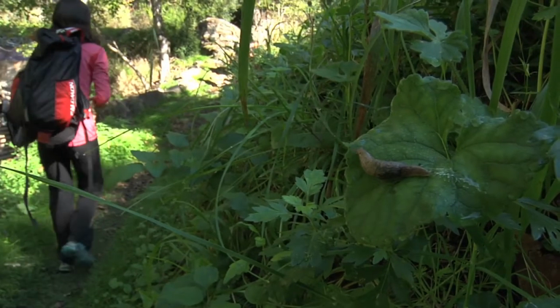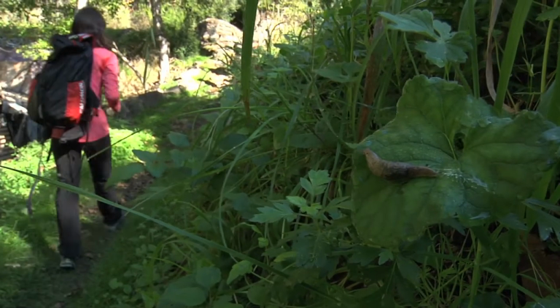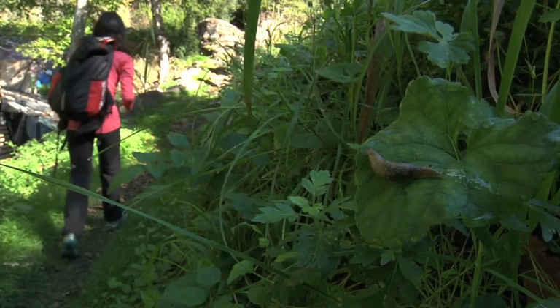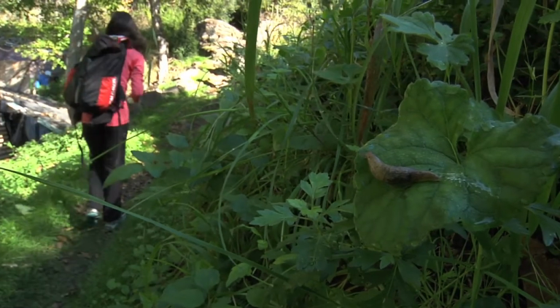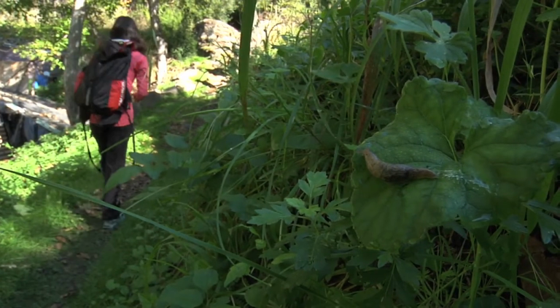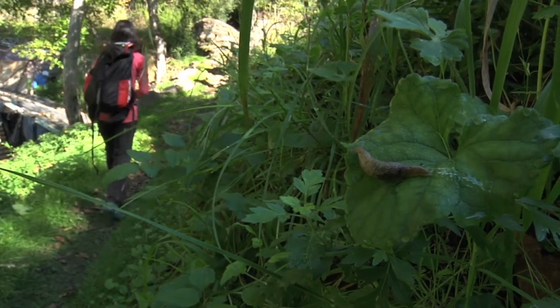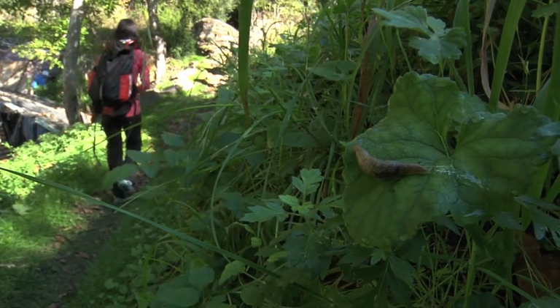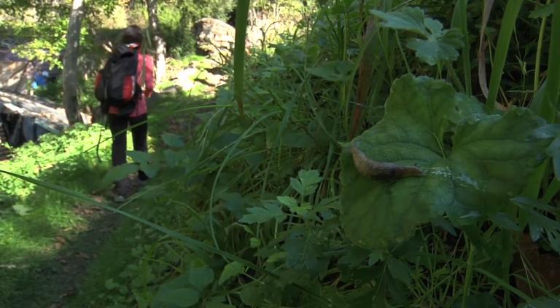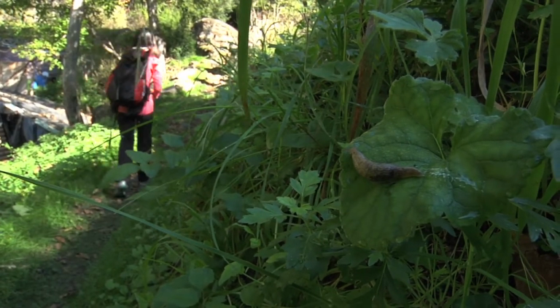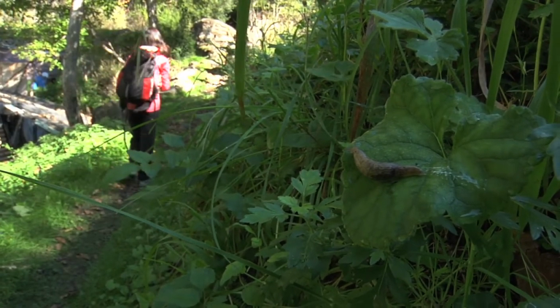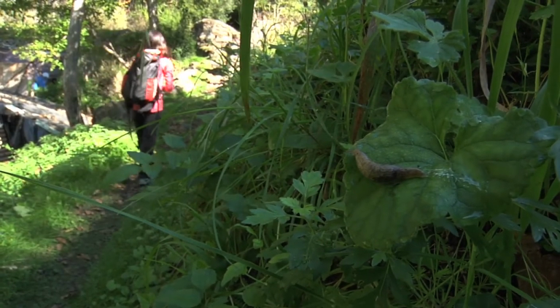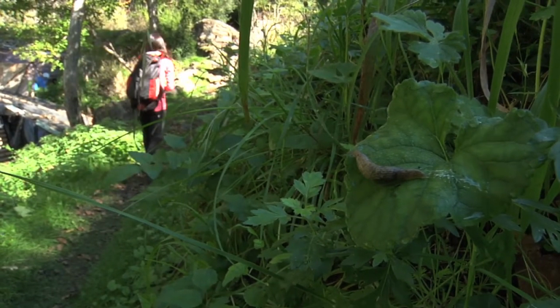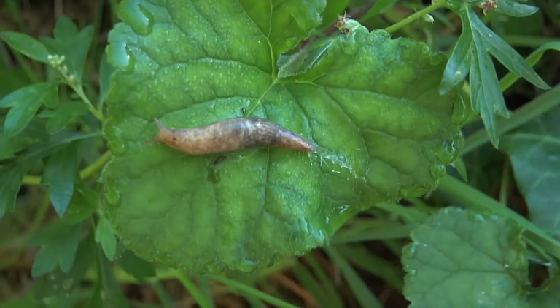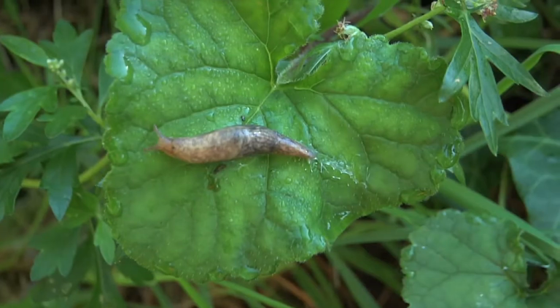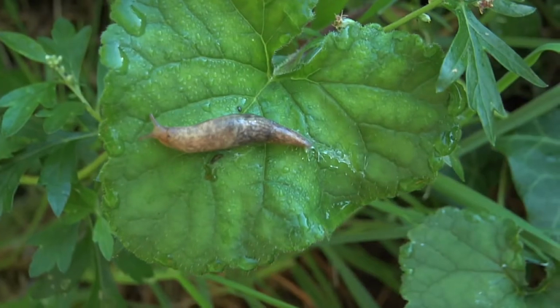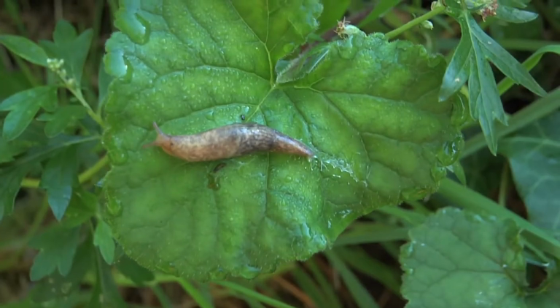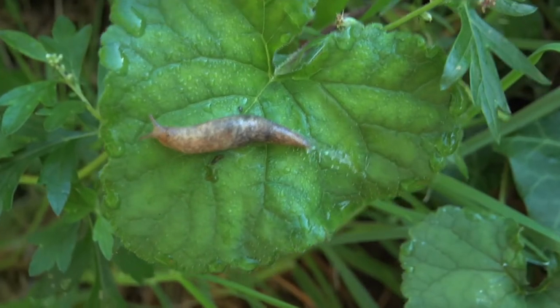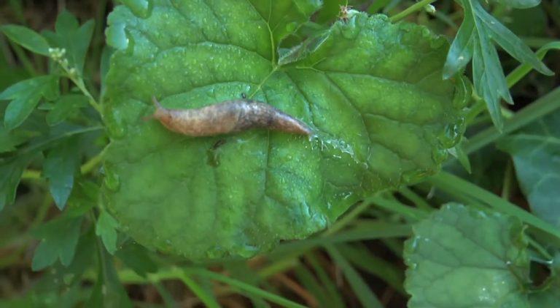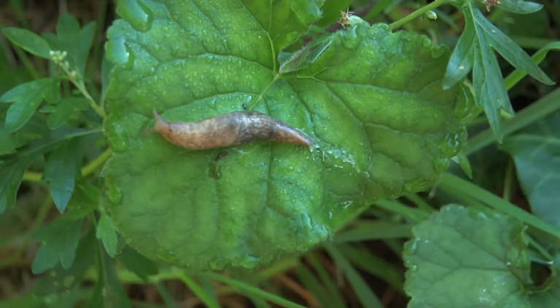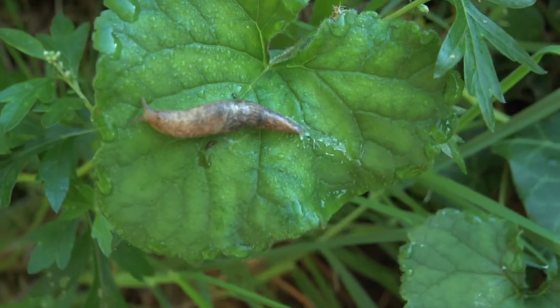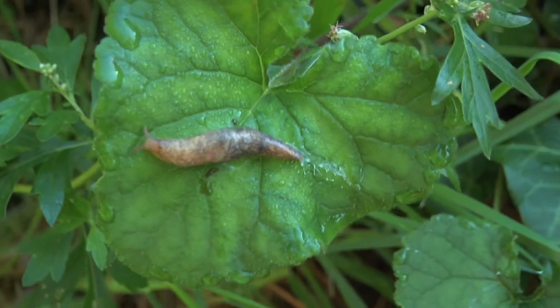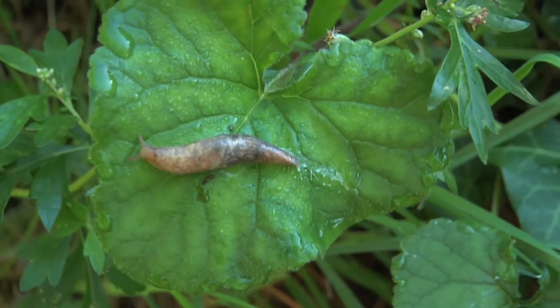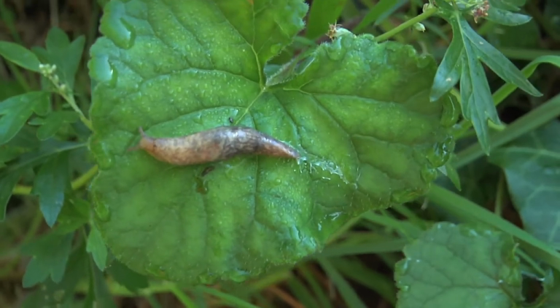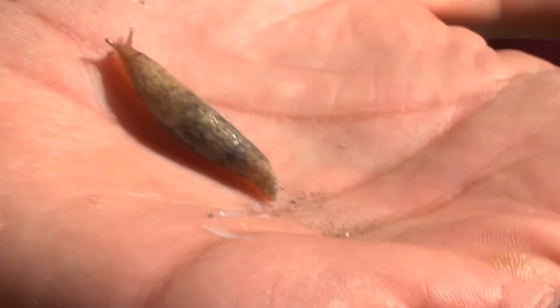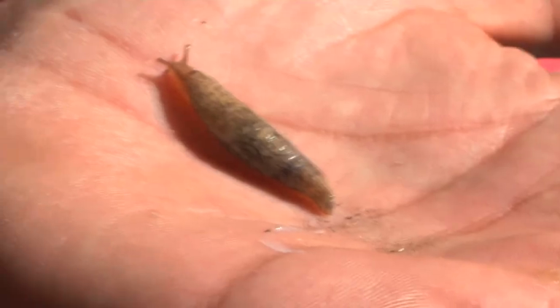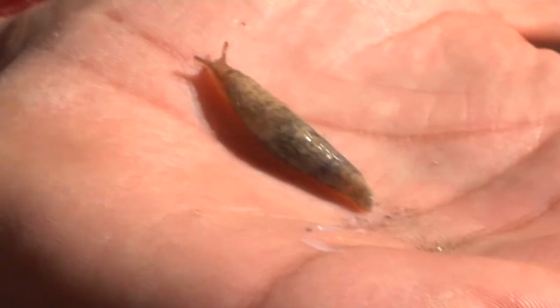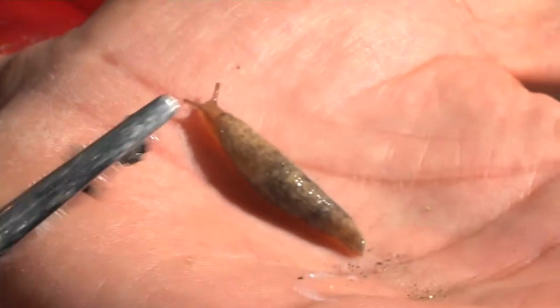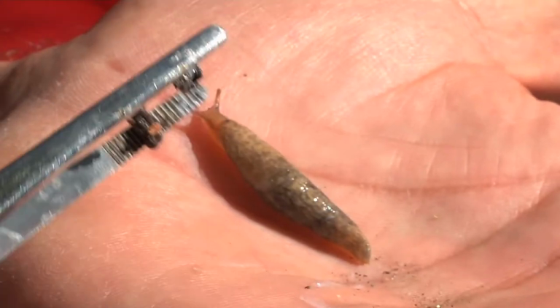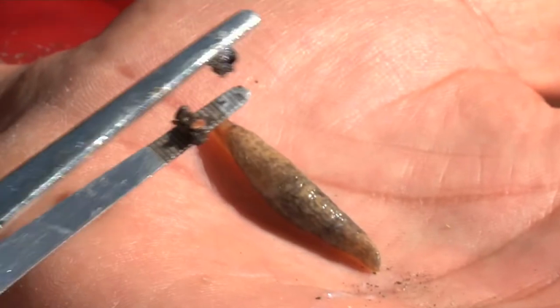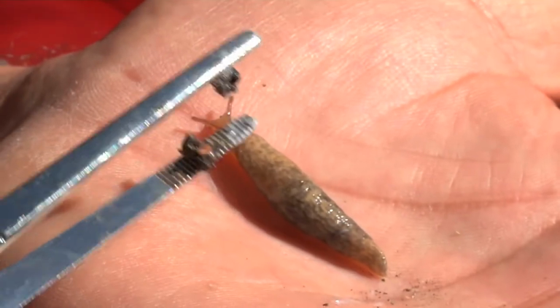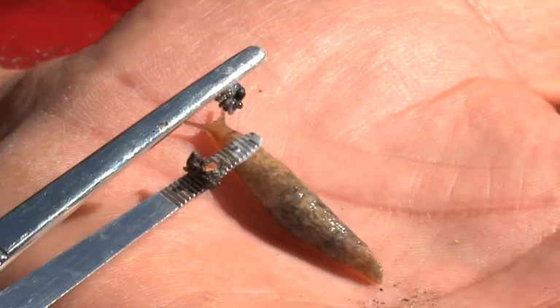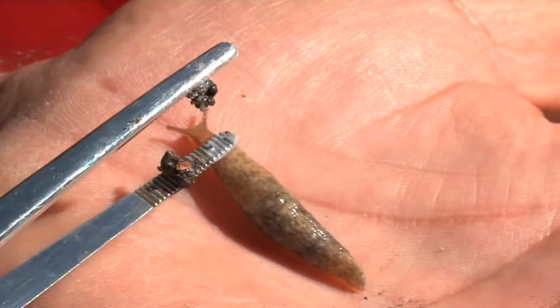Presents en diferents hàbitats, no tots els moluscs han de tenir closca. També n'hi ha sense, com el llimac, que es troba en zones humides.